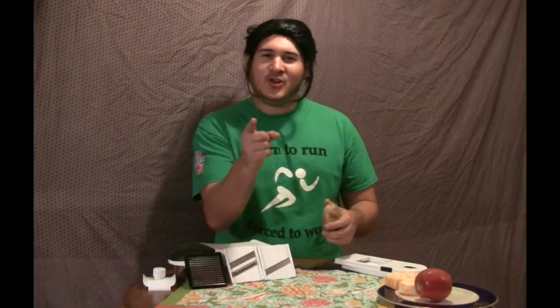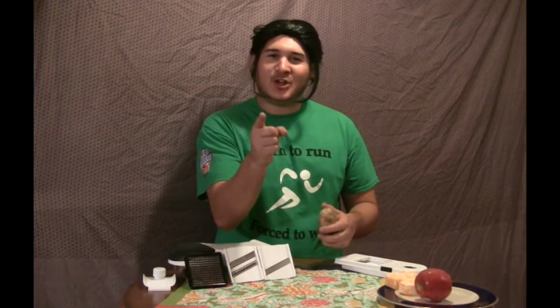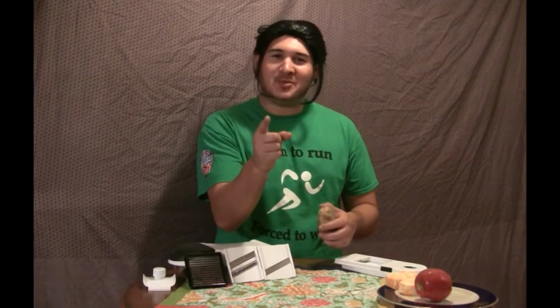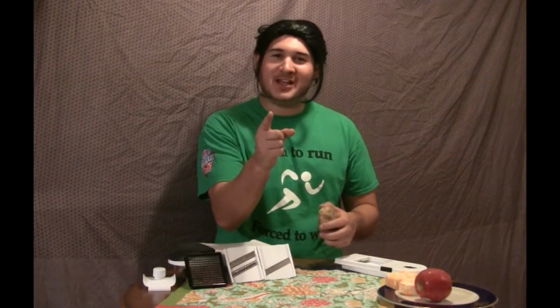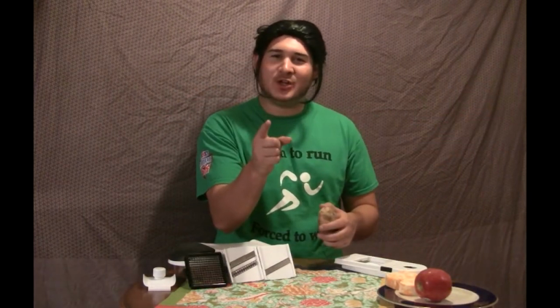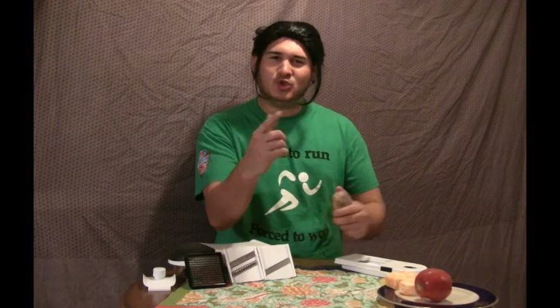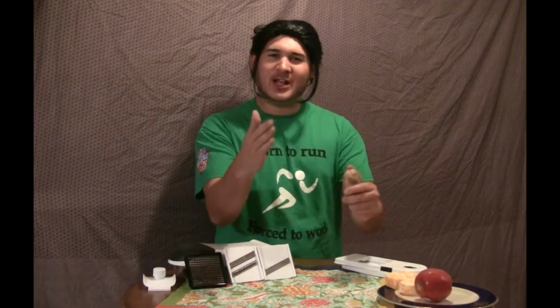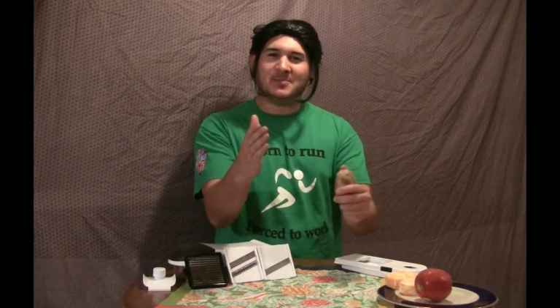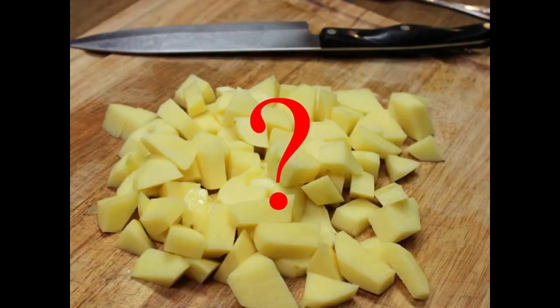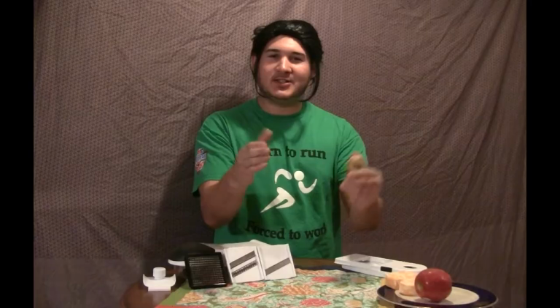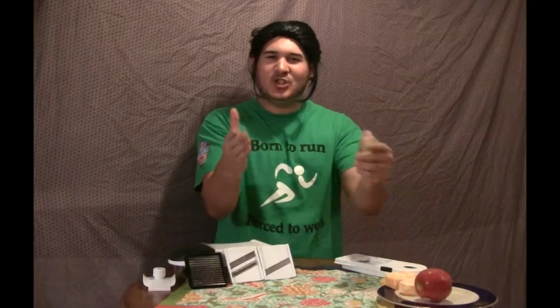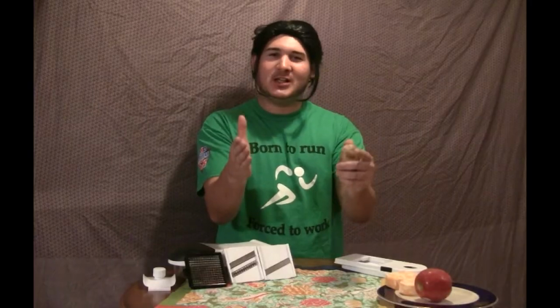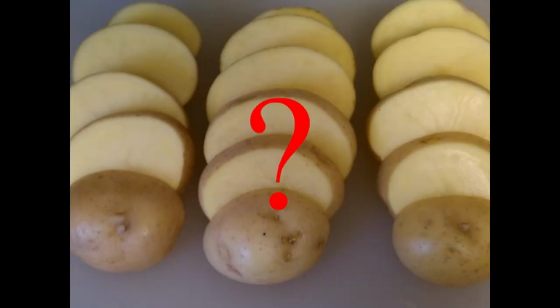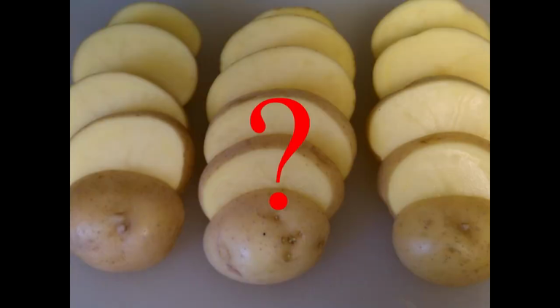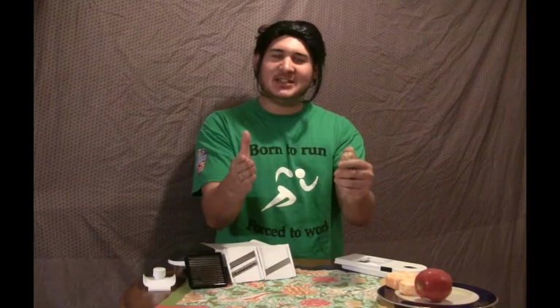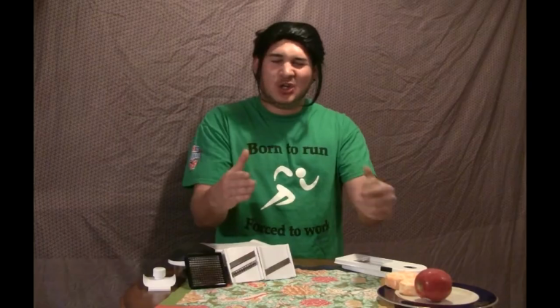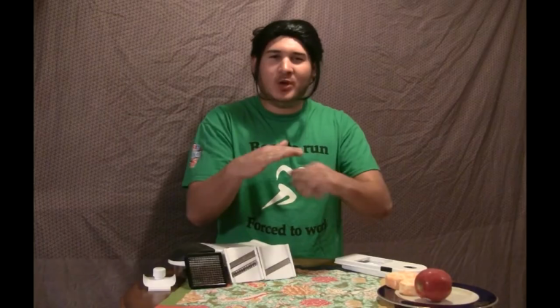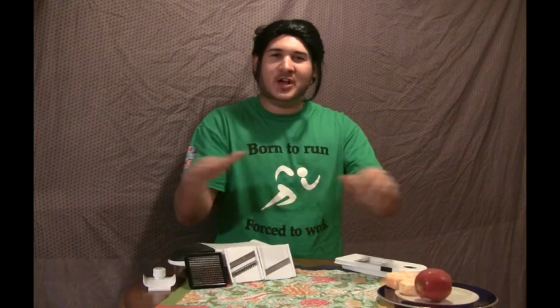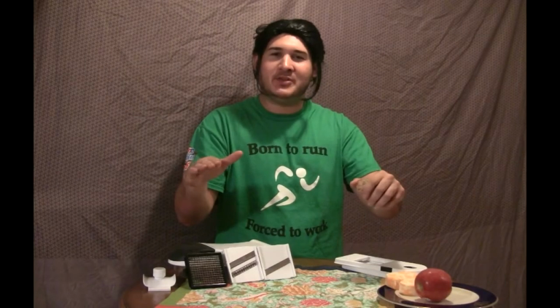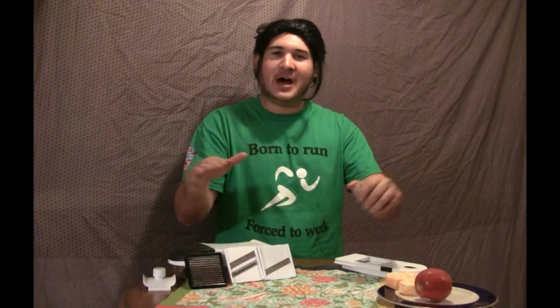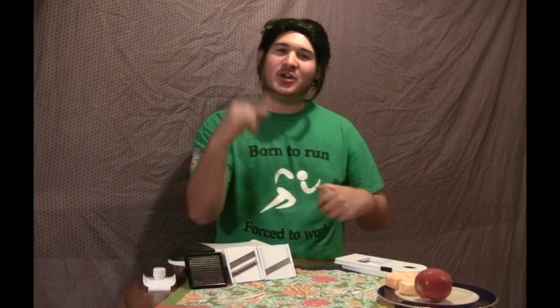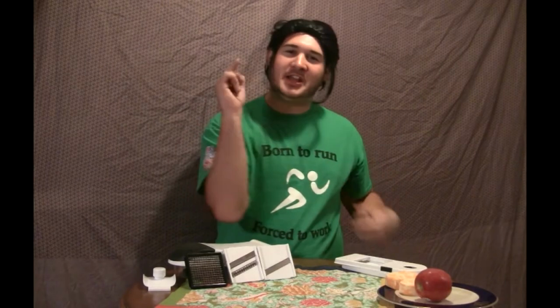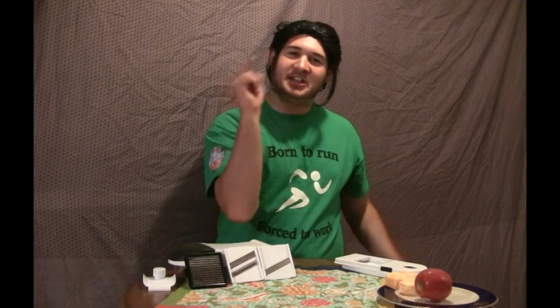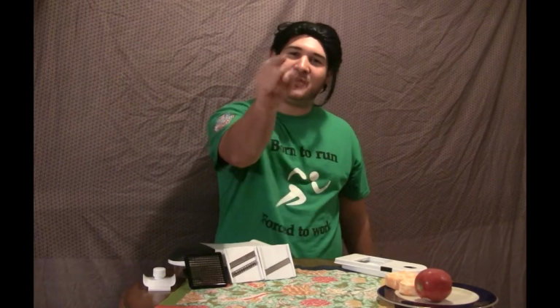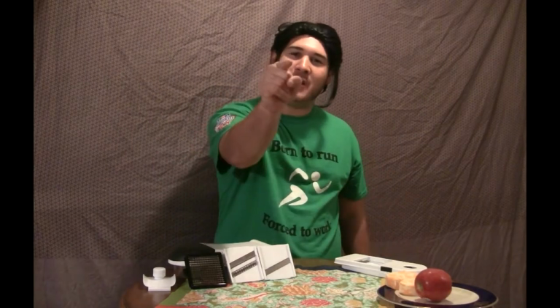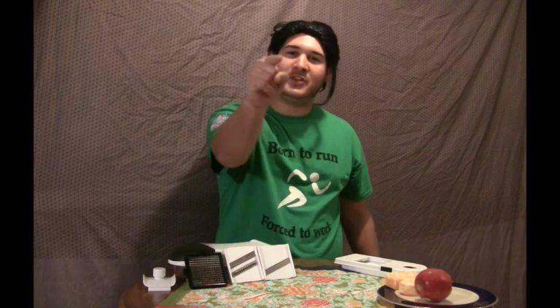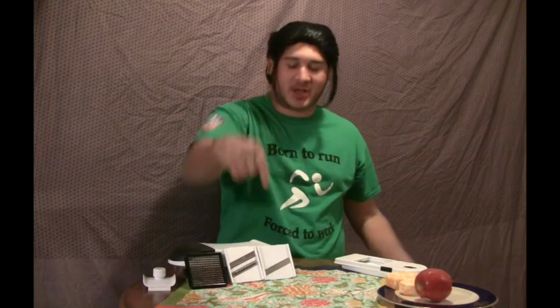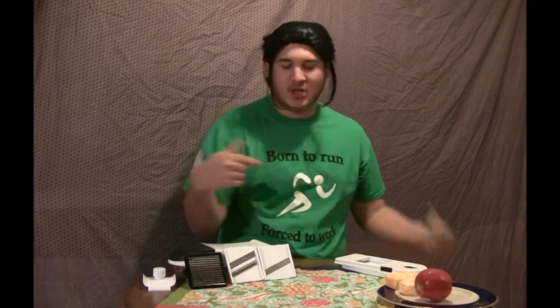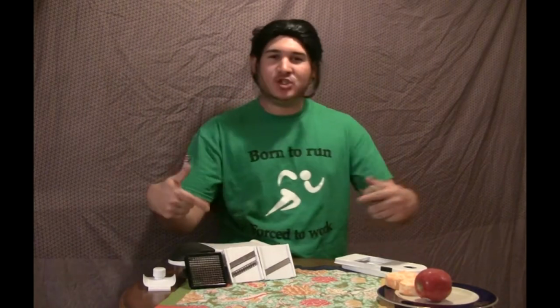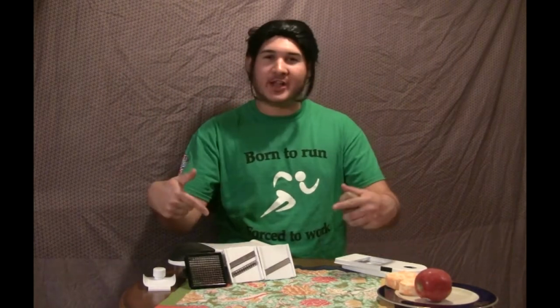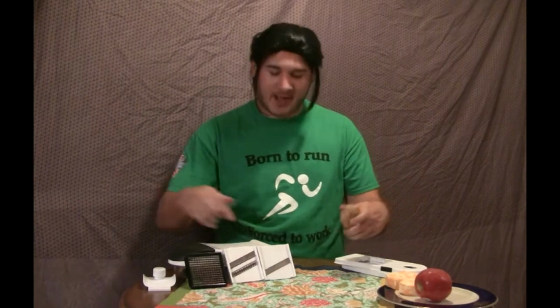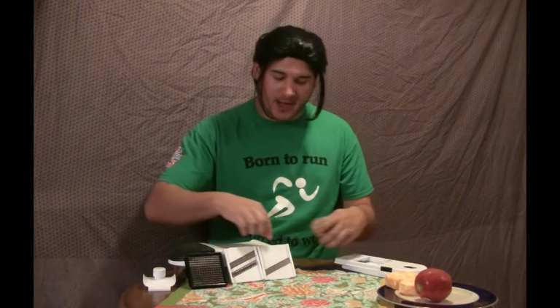How do you like your potatoes? Do you like them diced? Do you like them sliced? Well, it doesn't matter — it takes care of everything. Check it out.